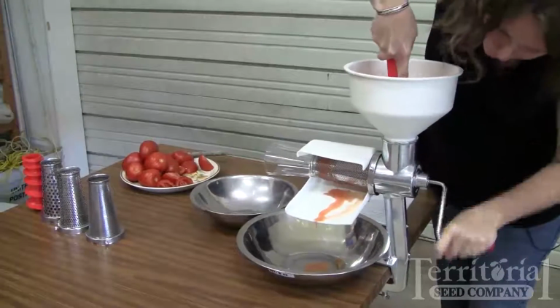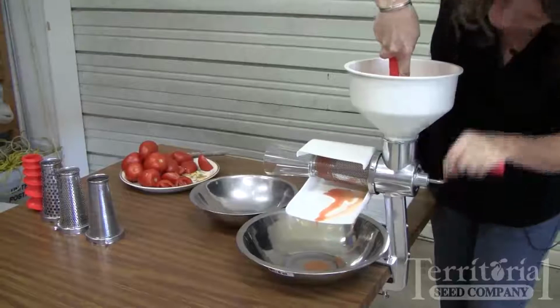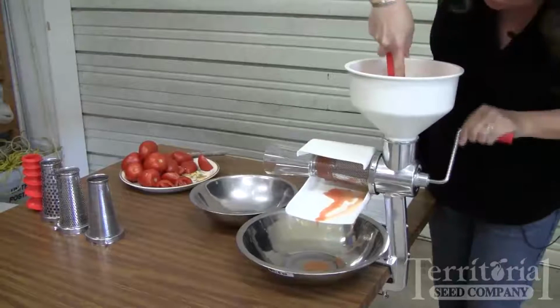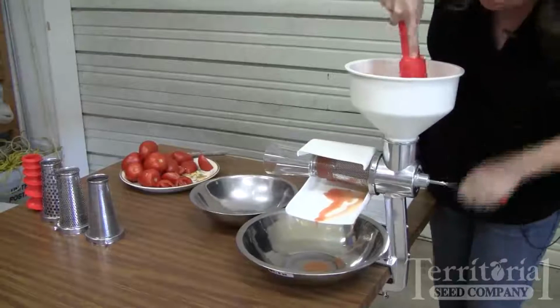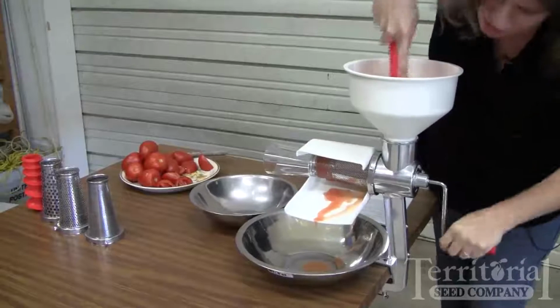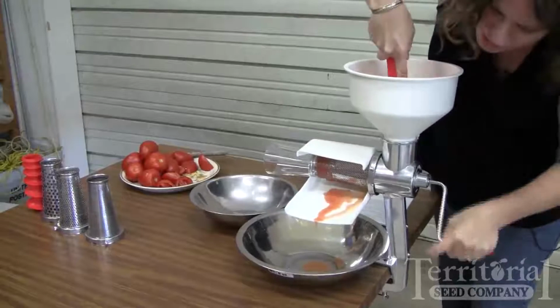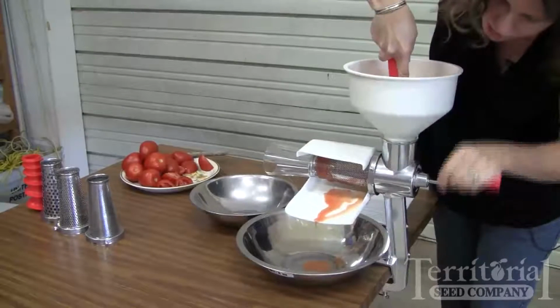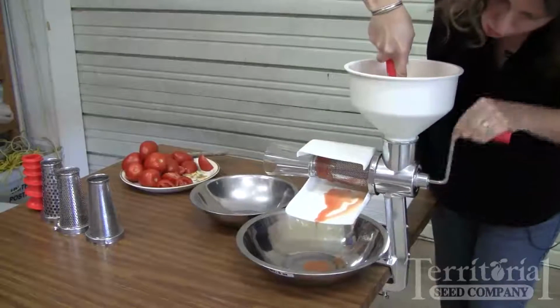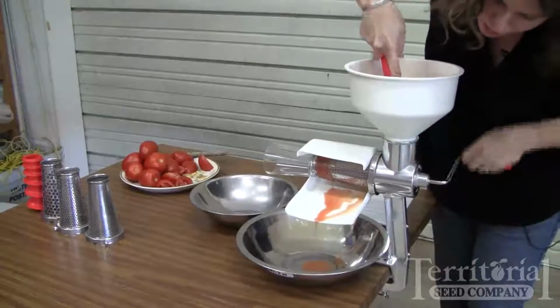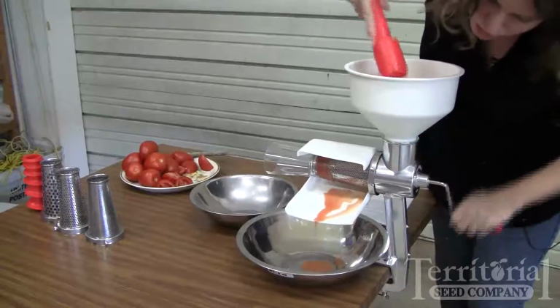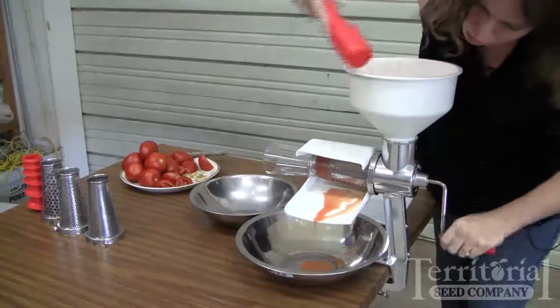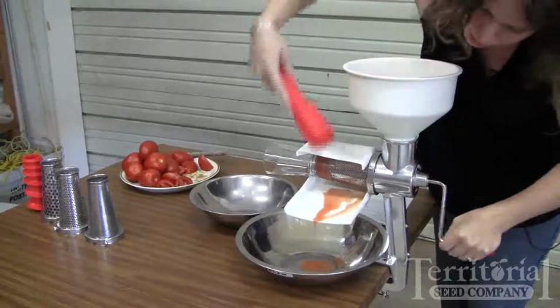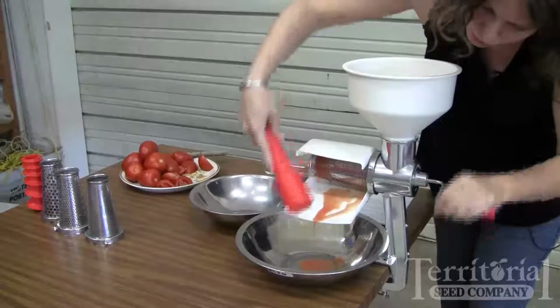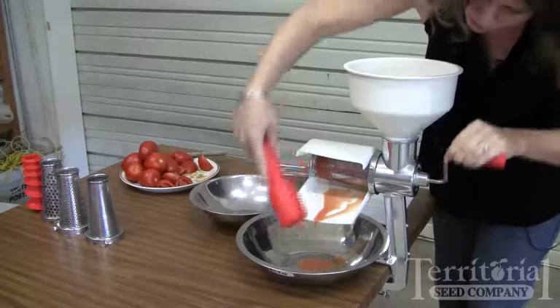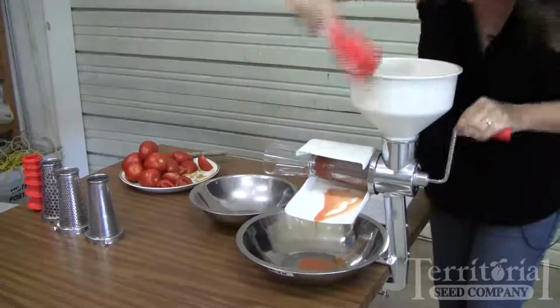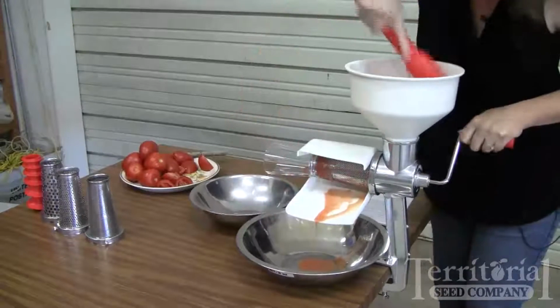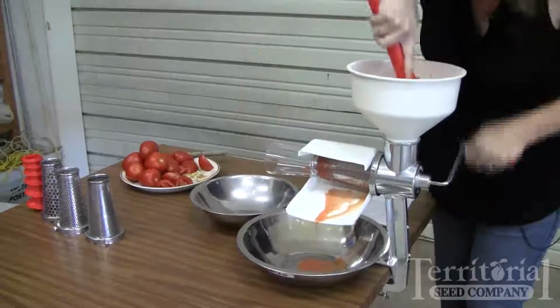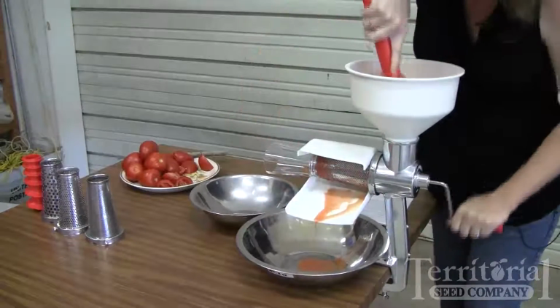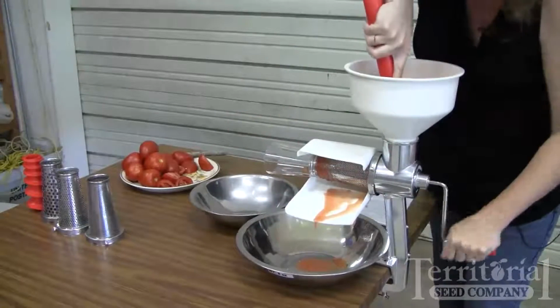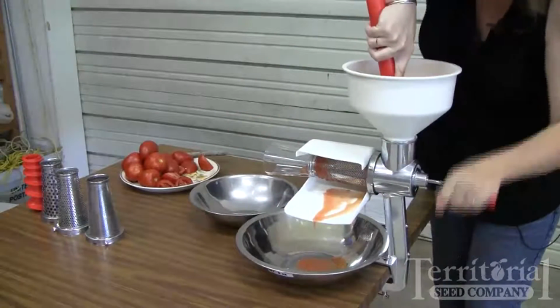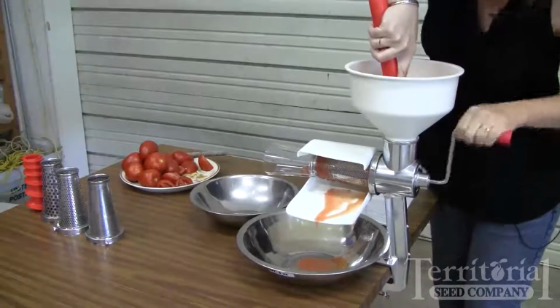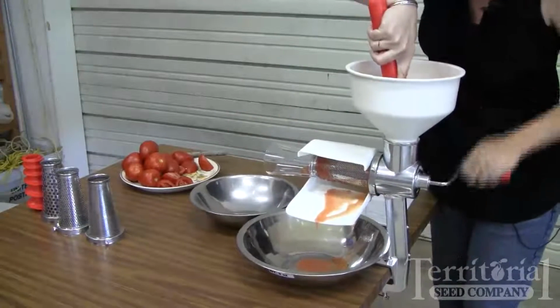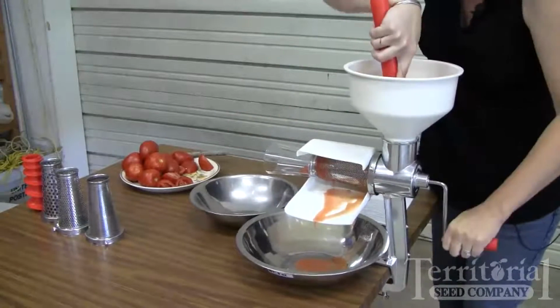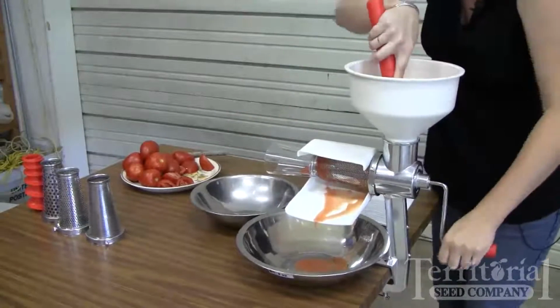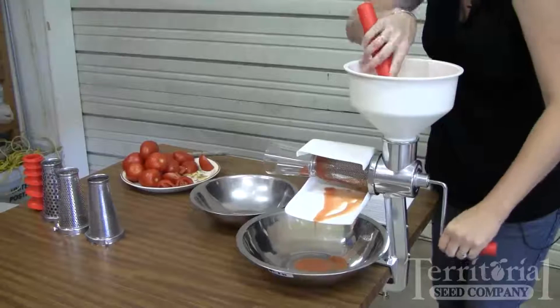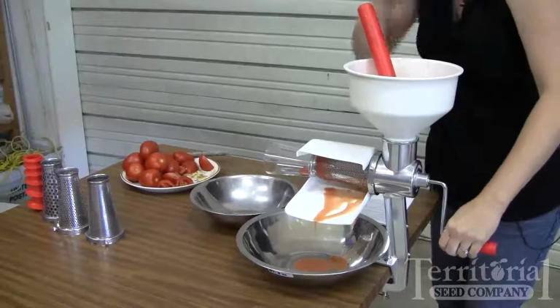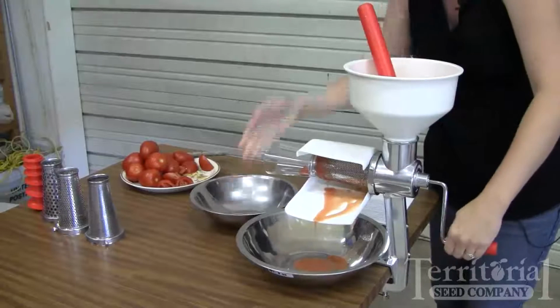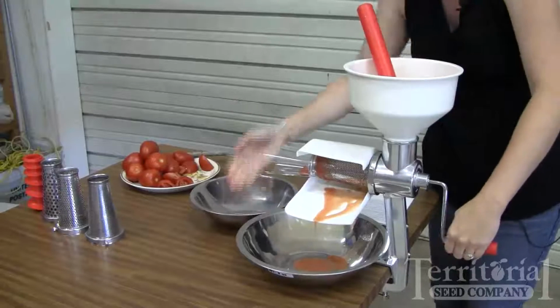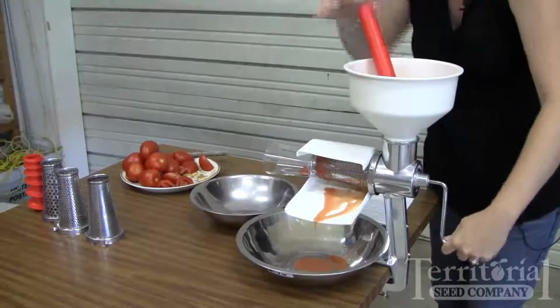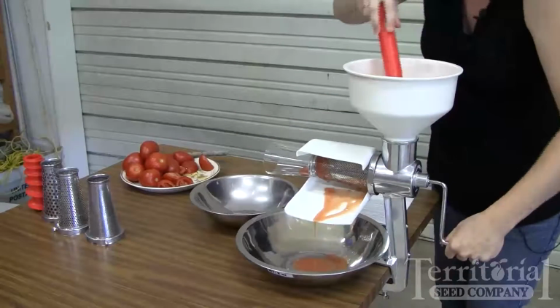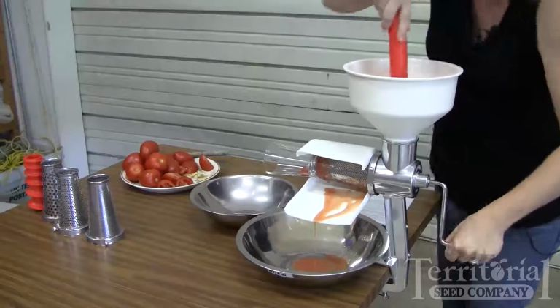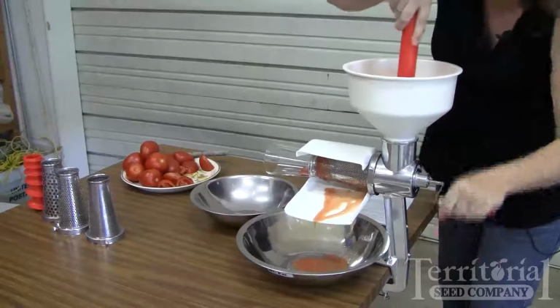The sauce is going to come out right through here, and your seeds and your pulp are going to come out over here on this side.